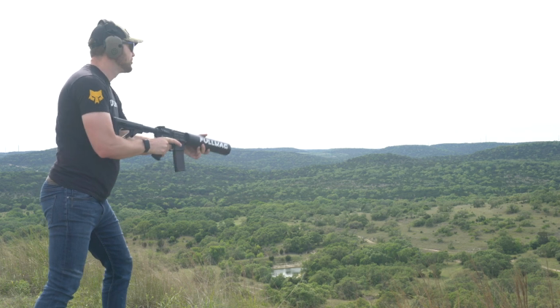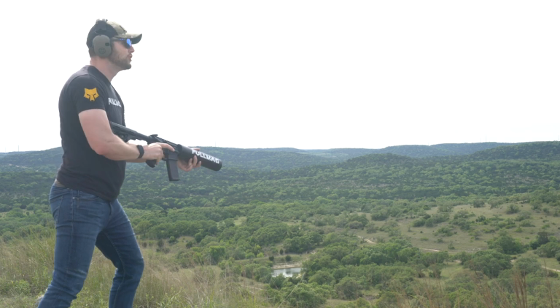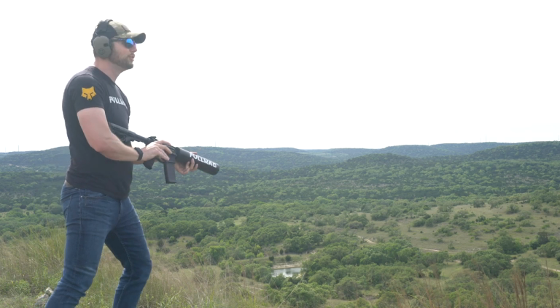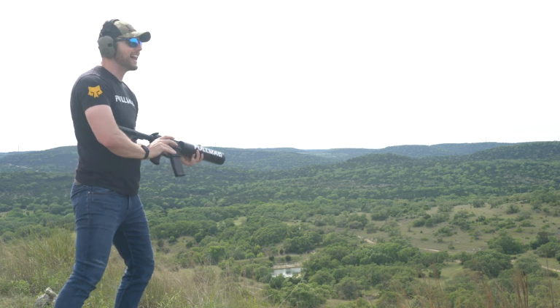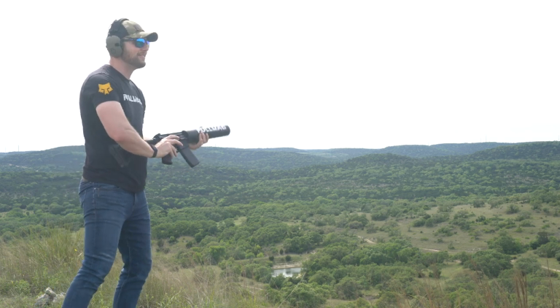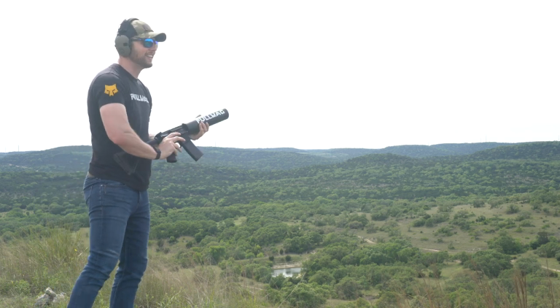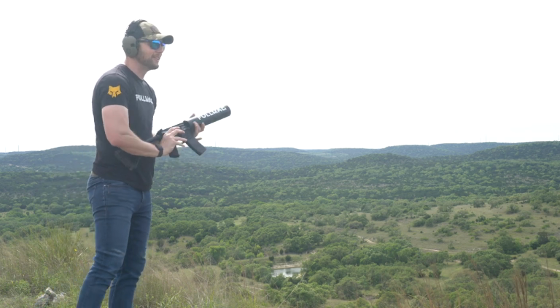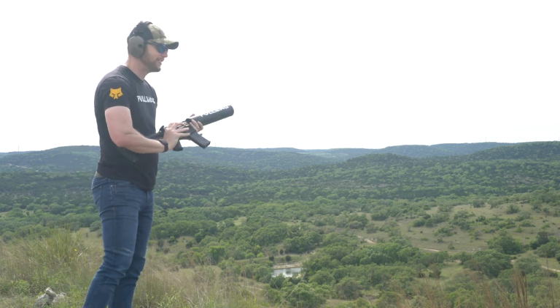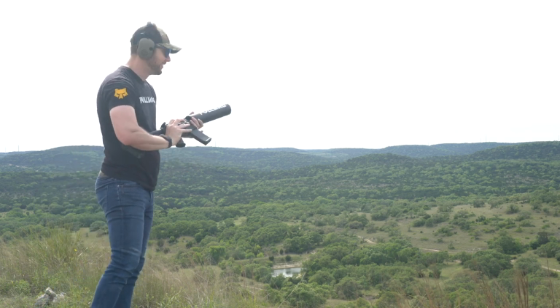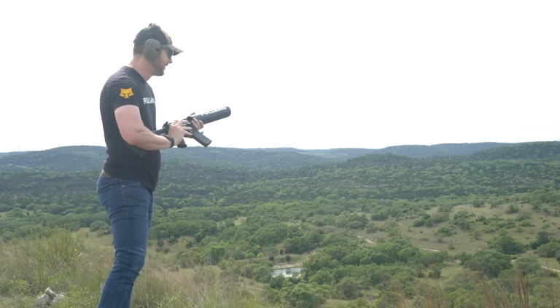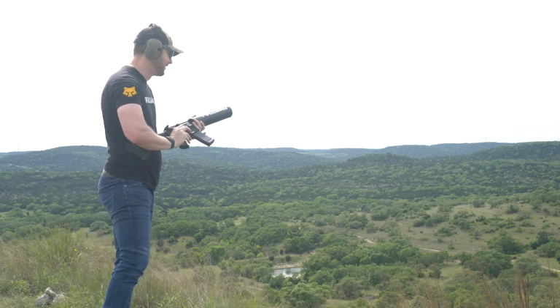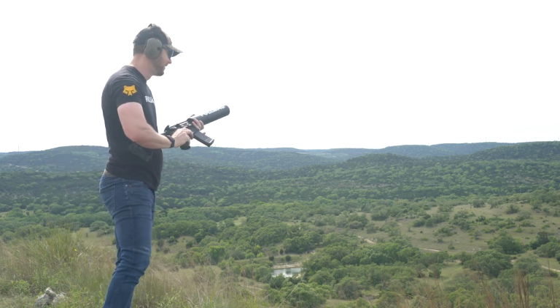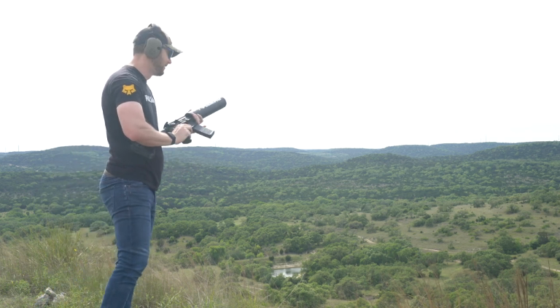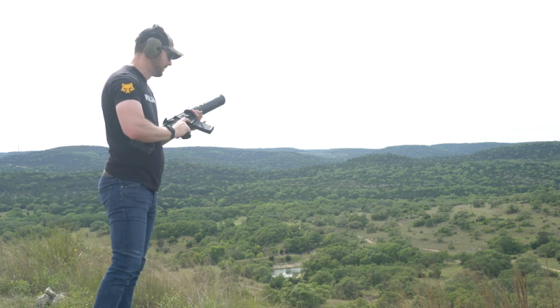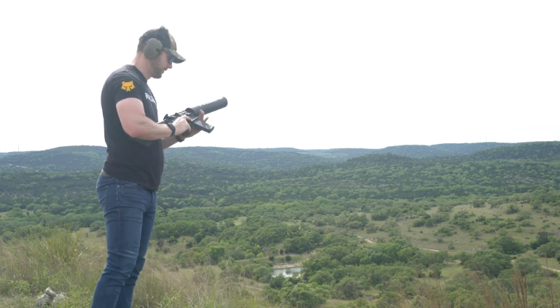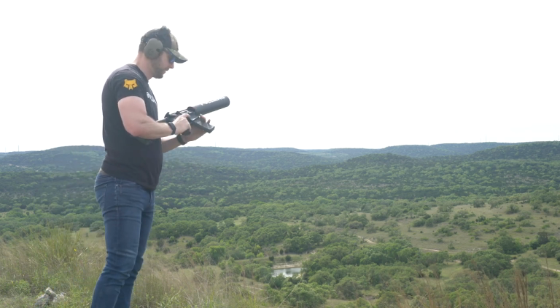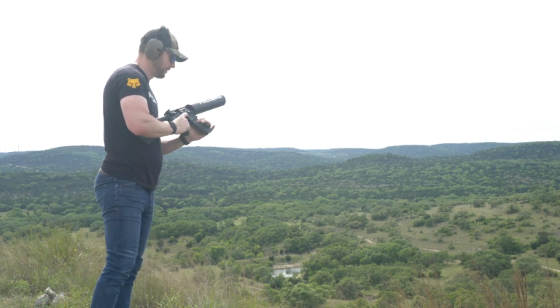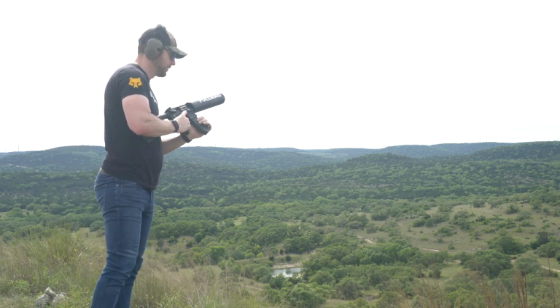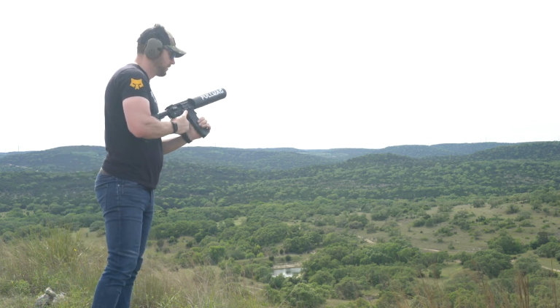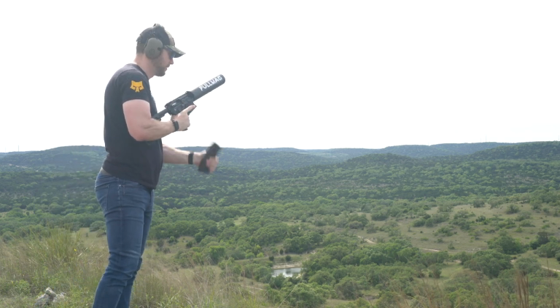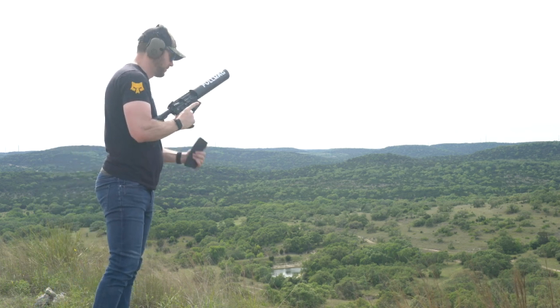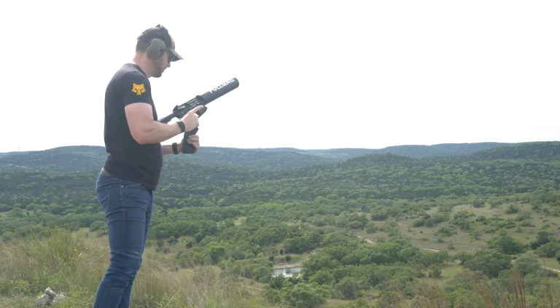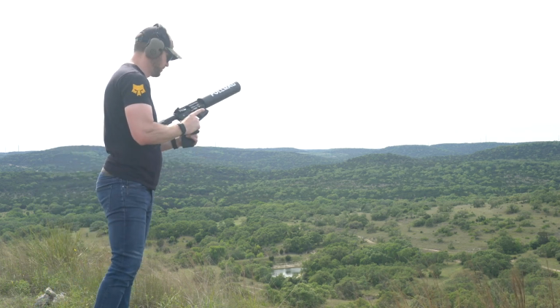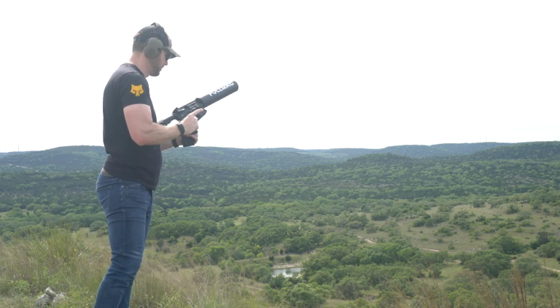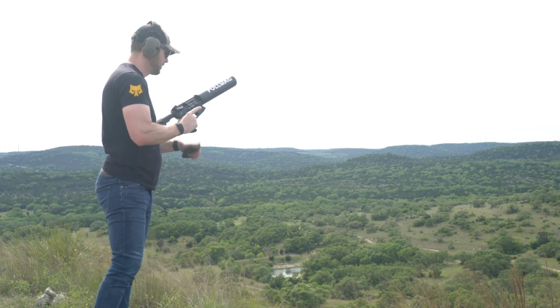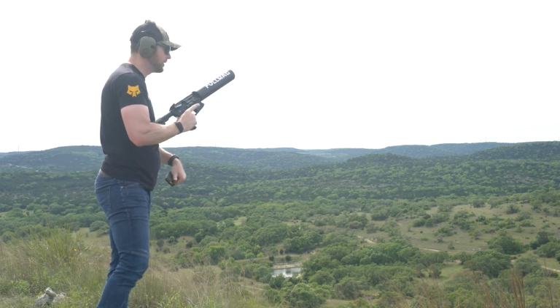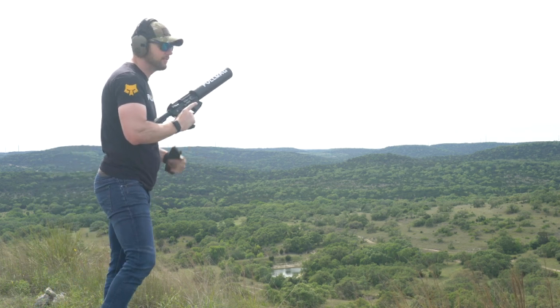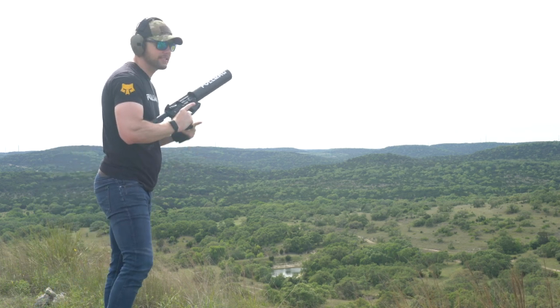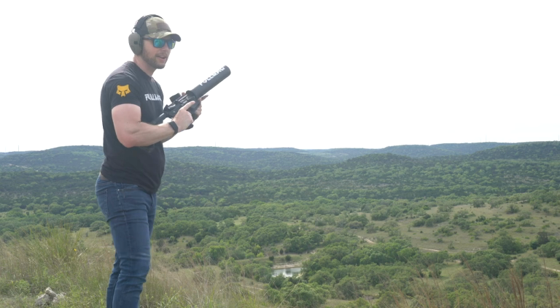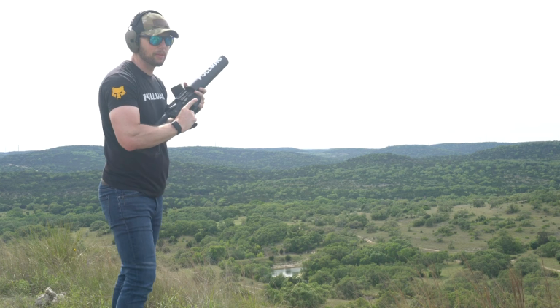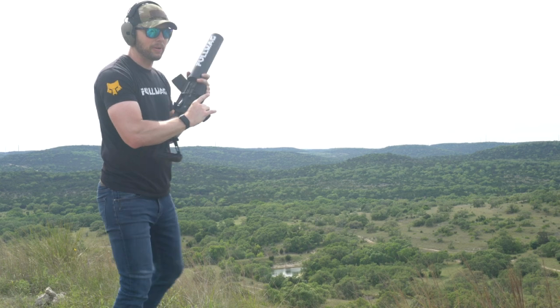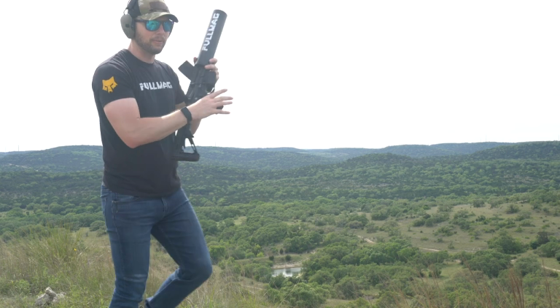Too light of a load — didn't even cycle the bolt.